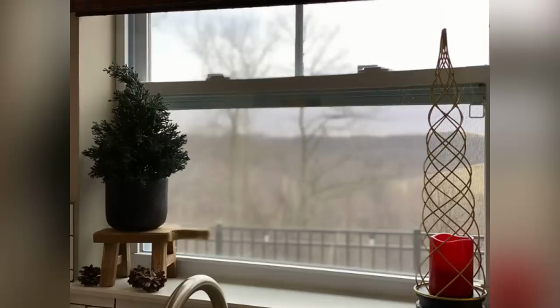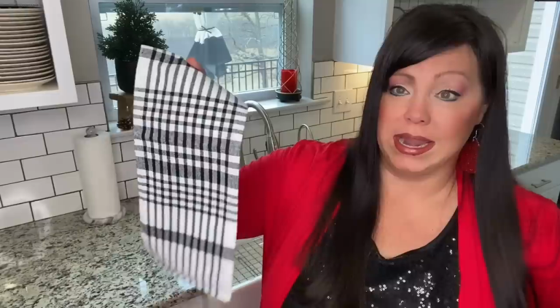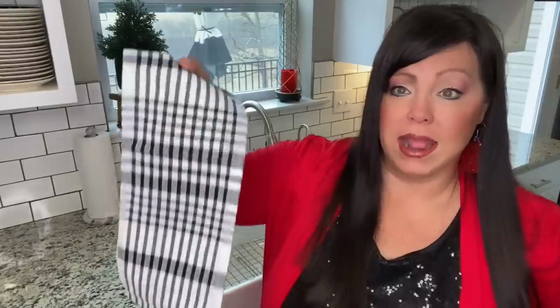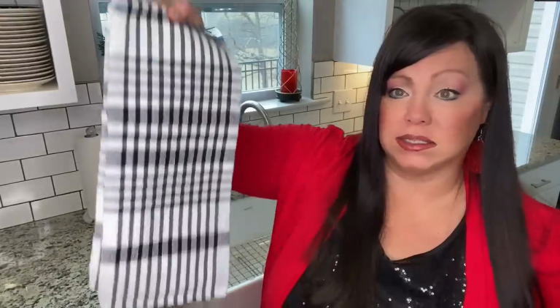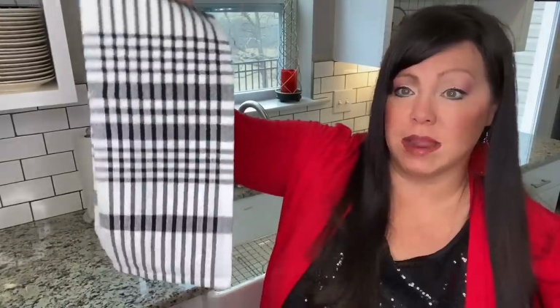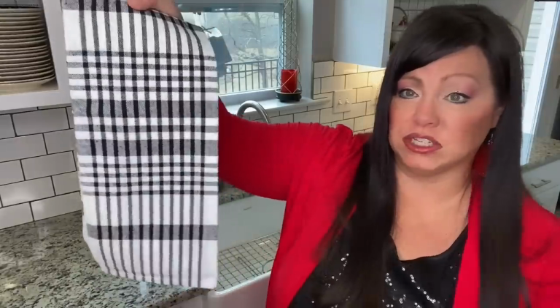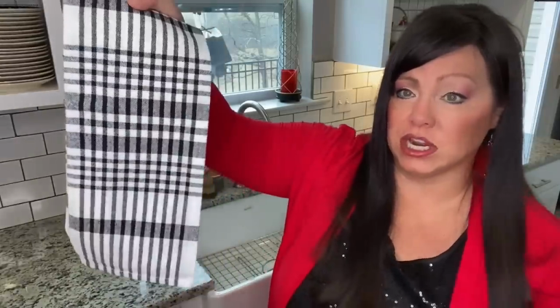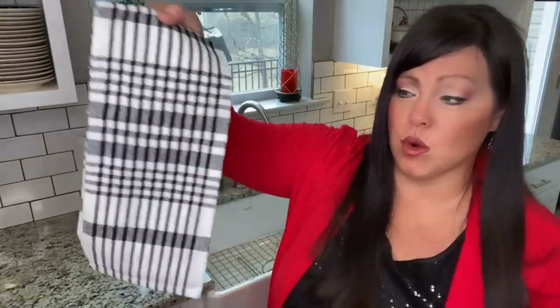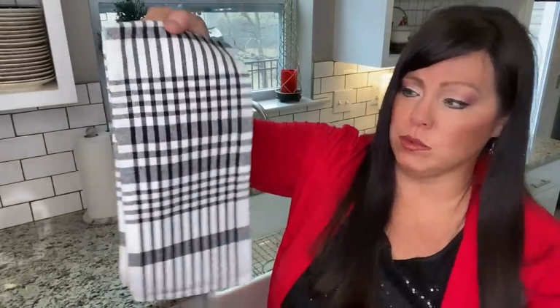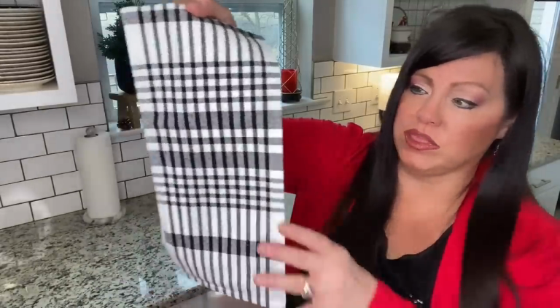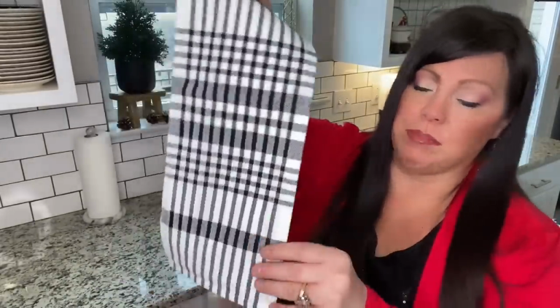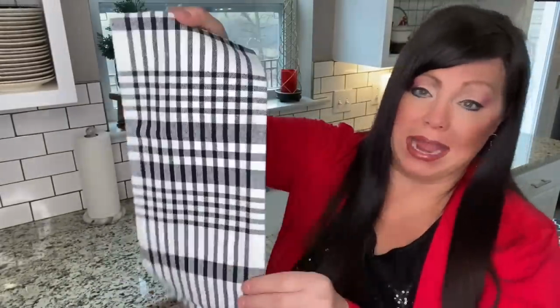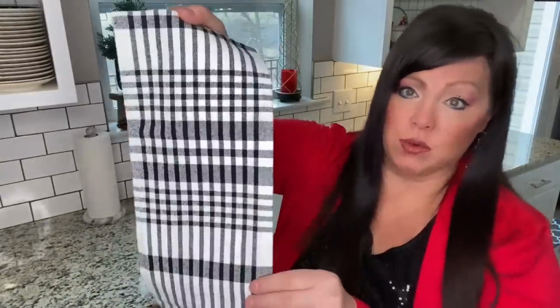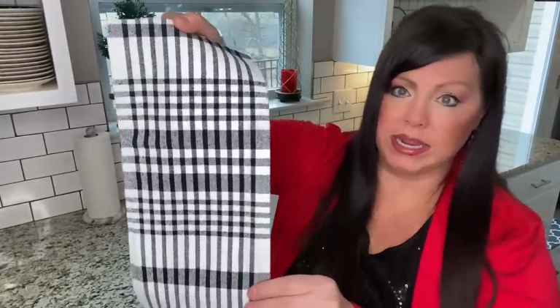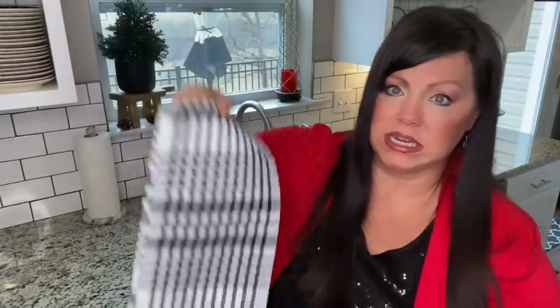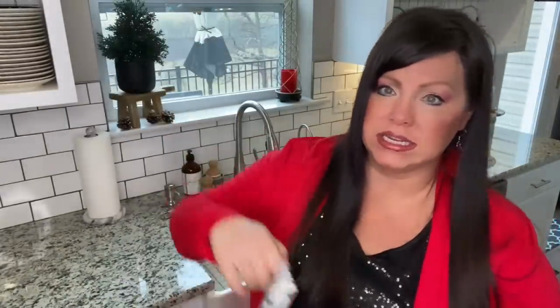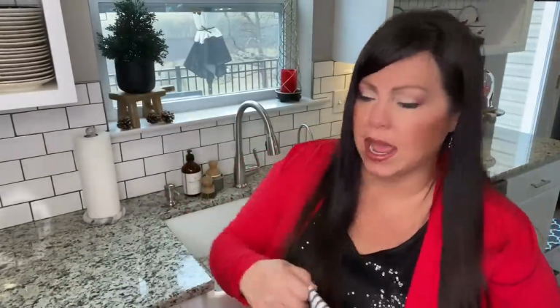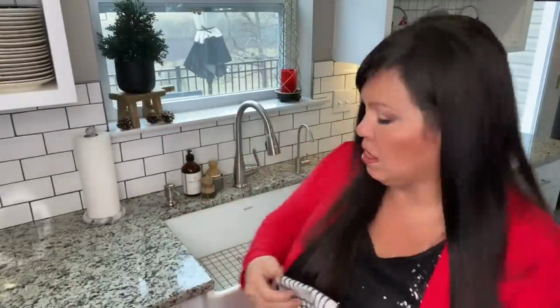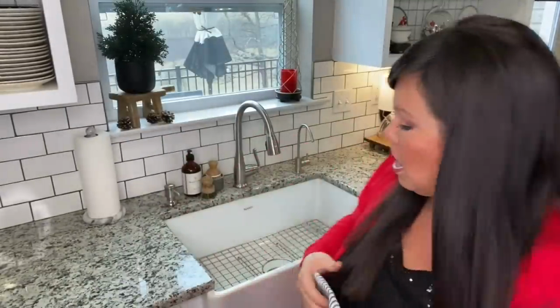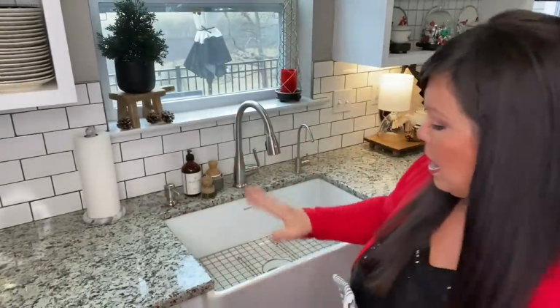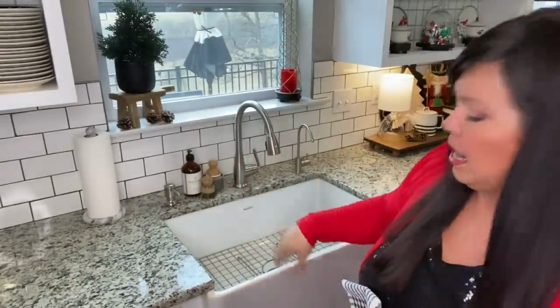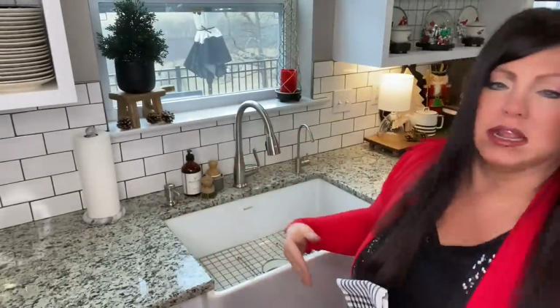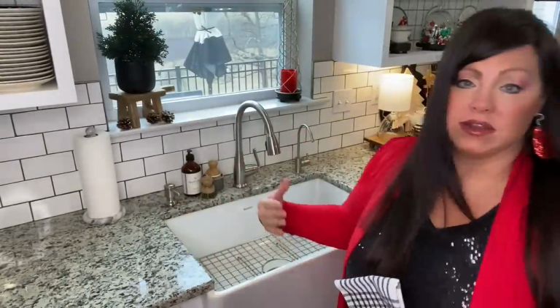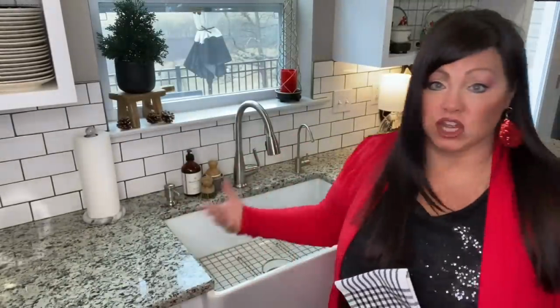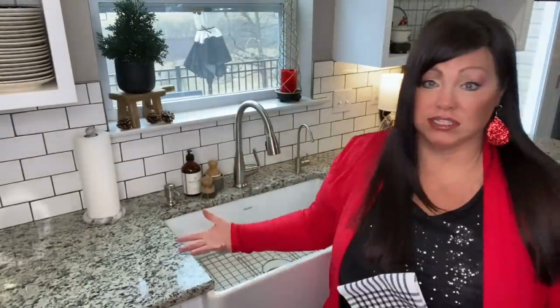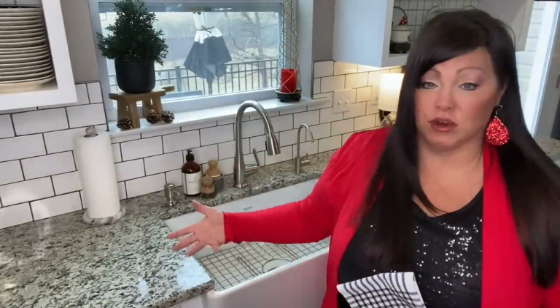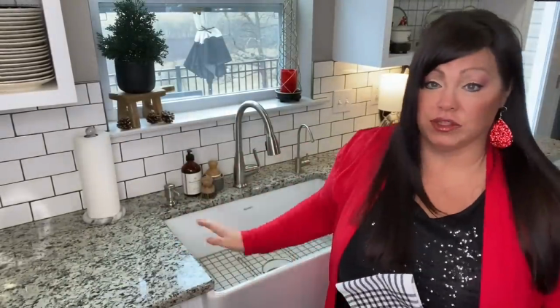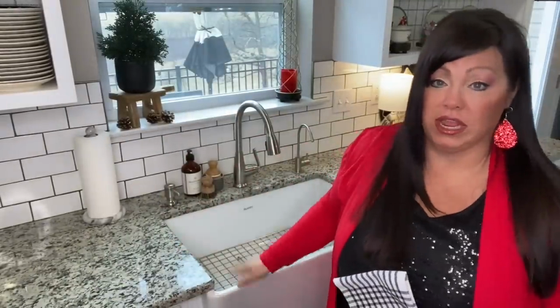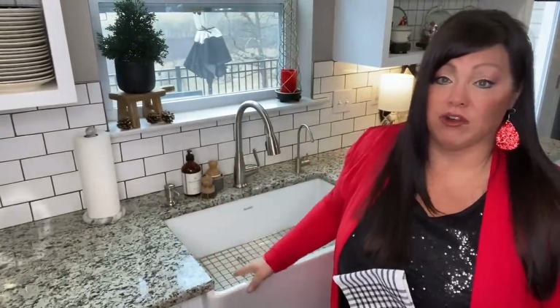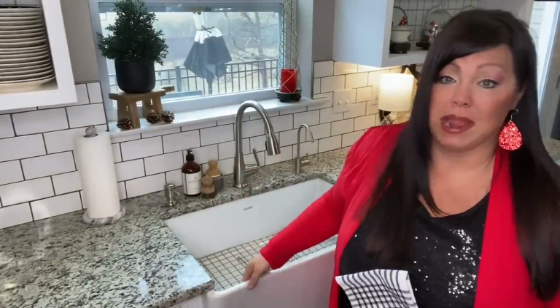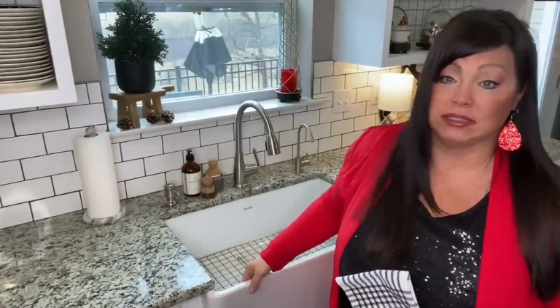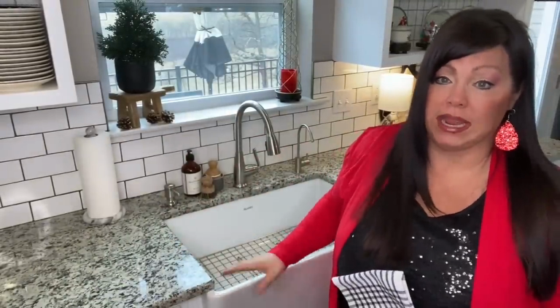Next I'm just going to go in with a black and white tea towel and kind of toss it over the farmhouse sink.